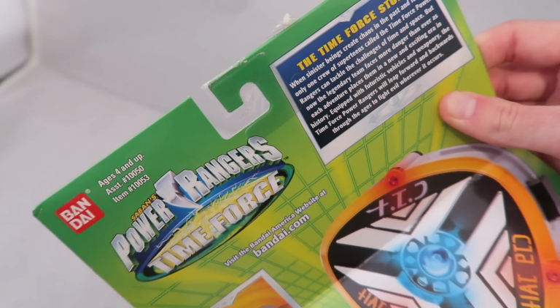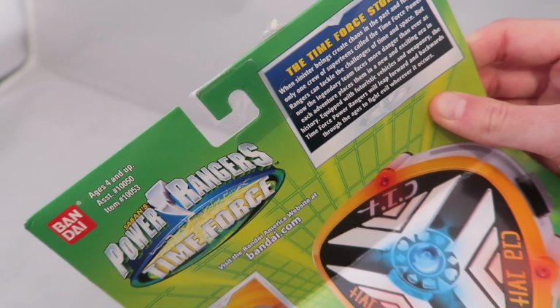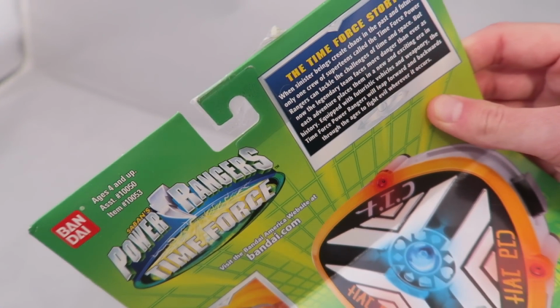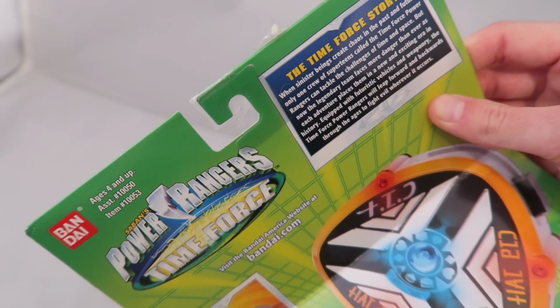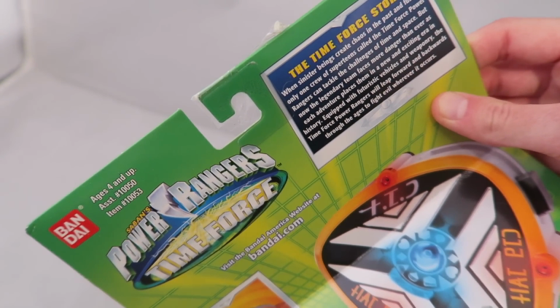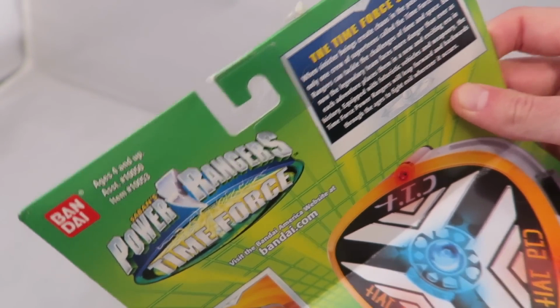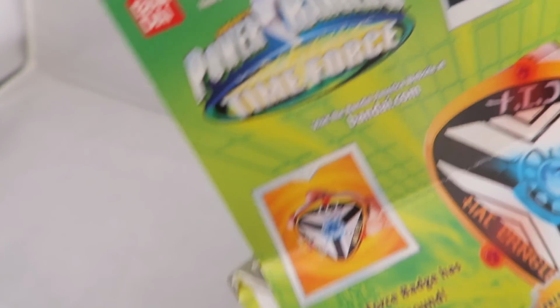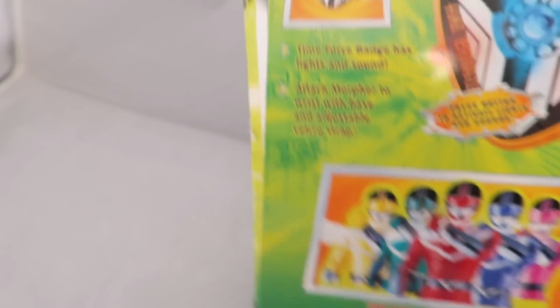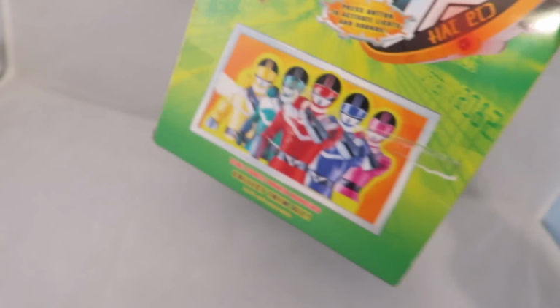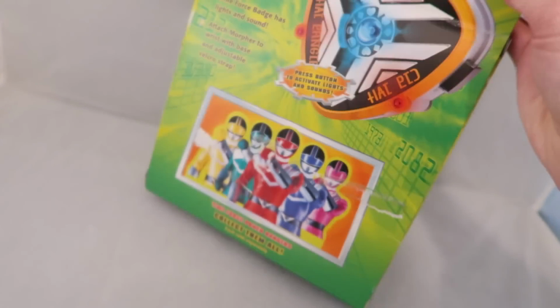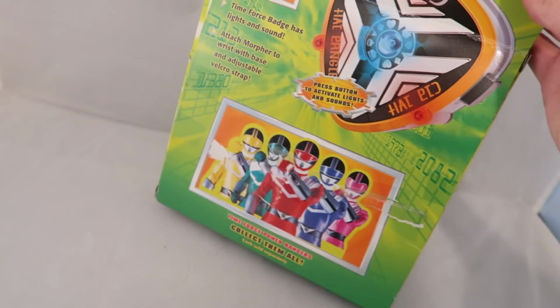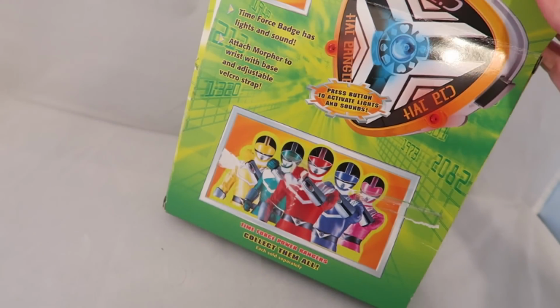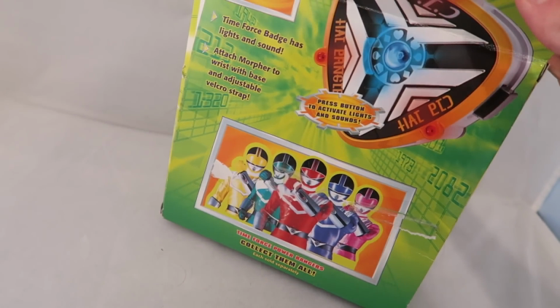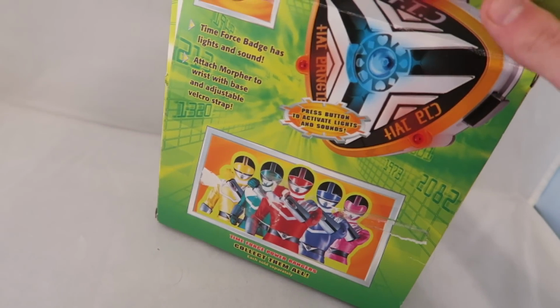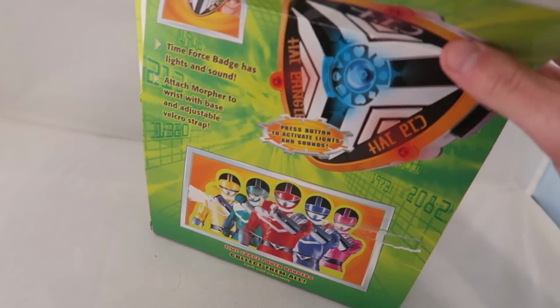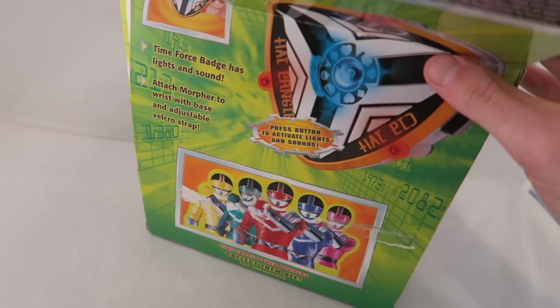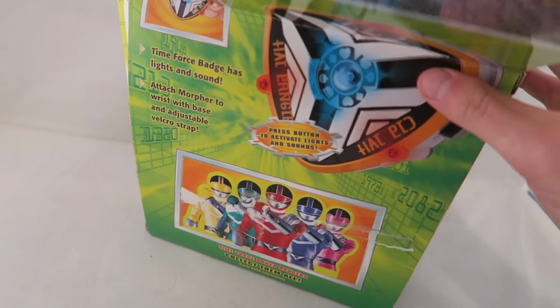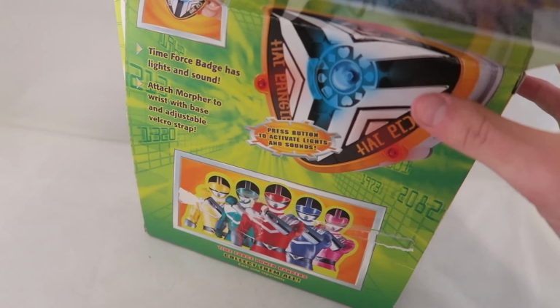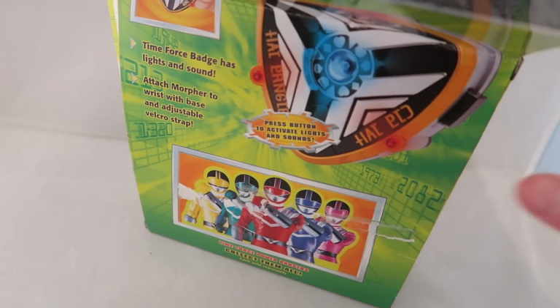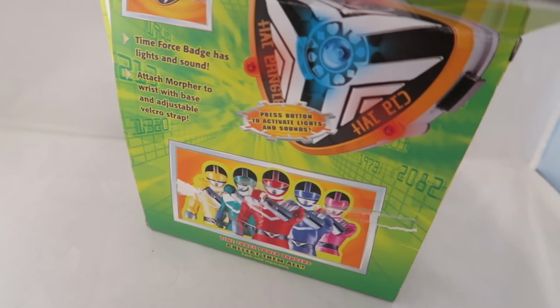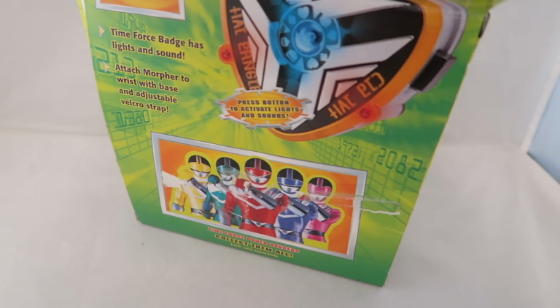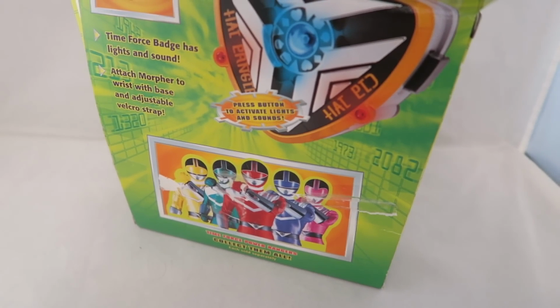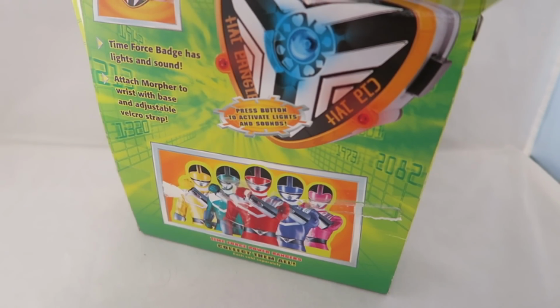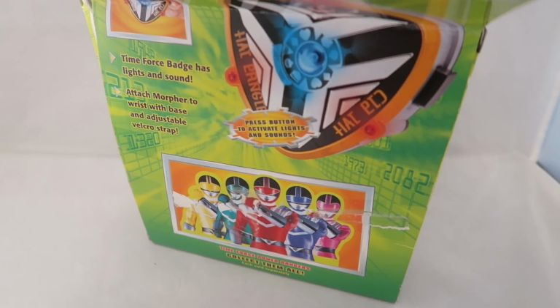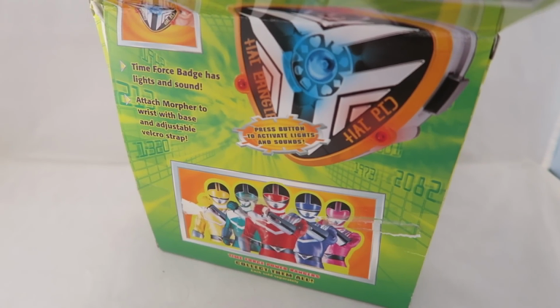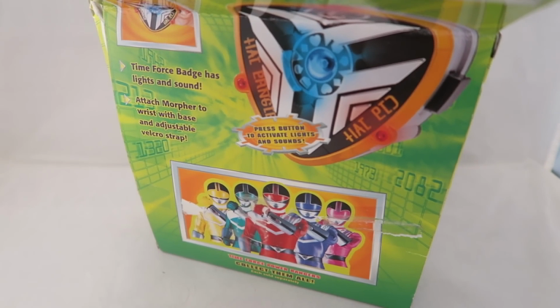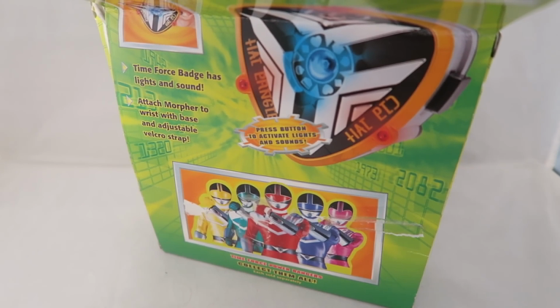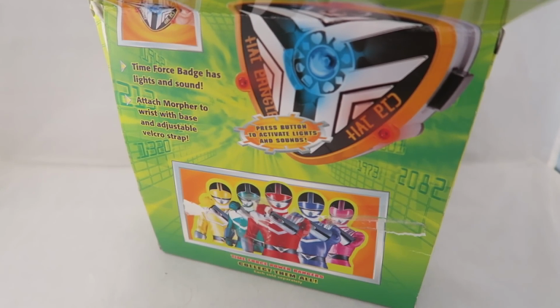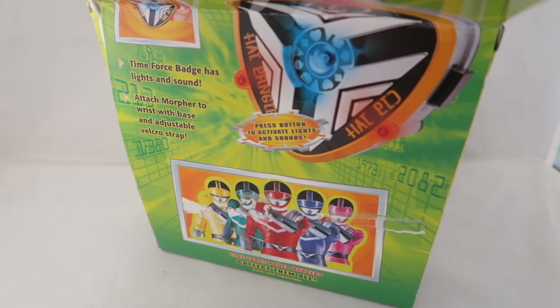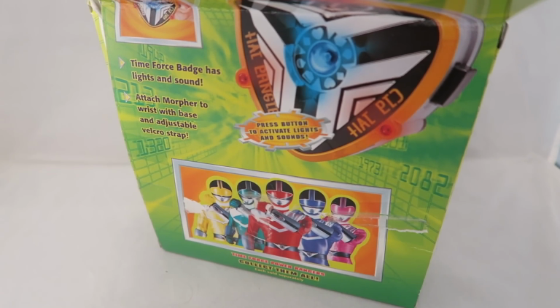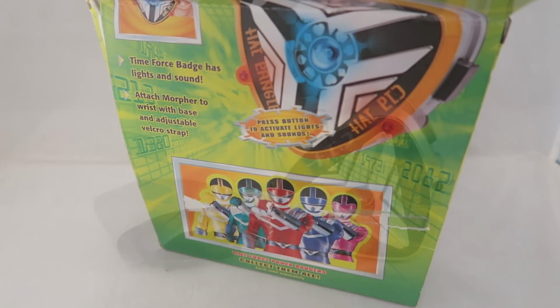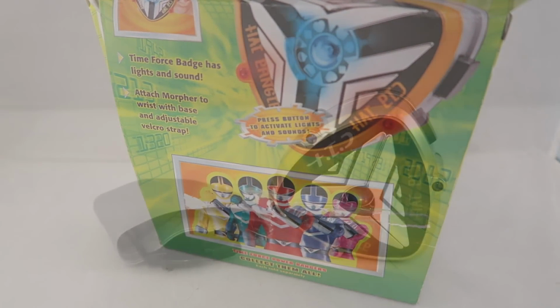And then you got the story up there too, which is neat. I just wanted to highlight that, because I really miss that old-style packaging that Bandai used to use, and it's very rare for me to have that.